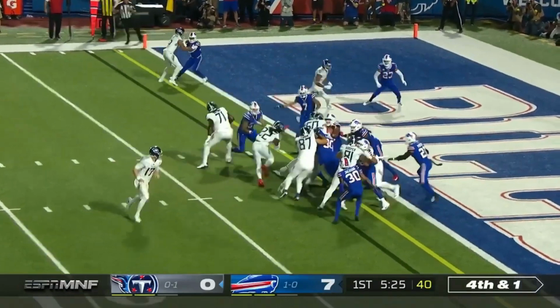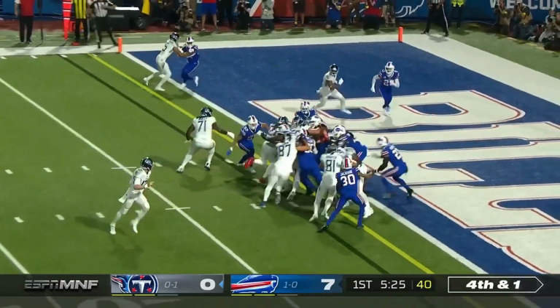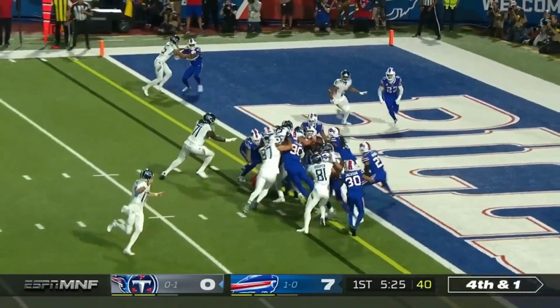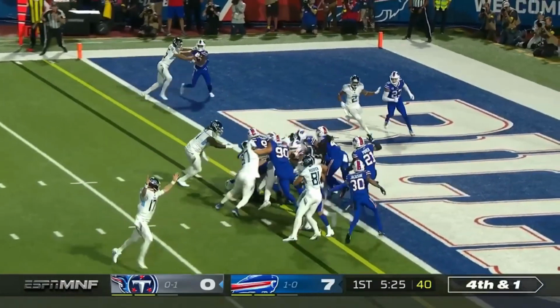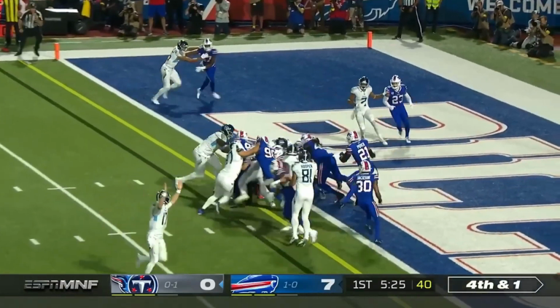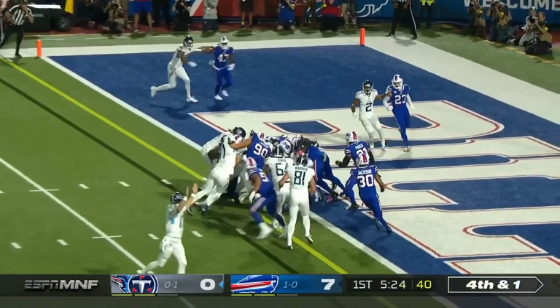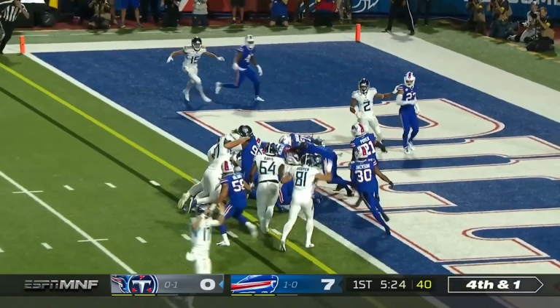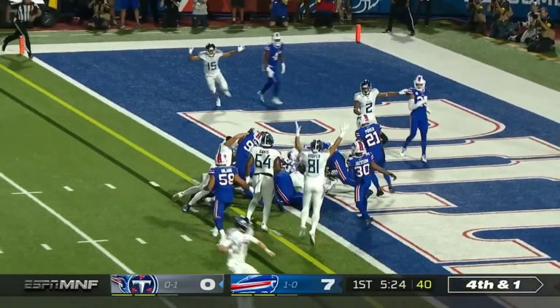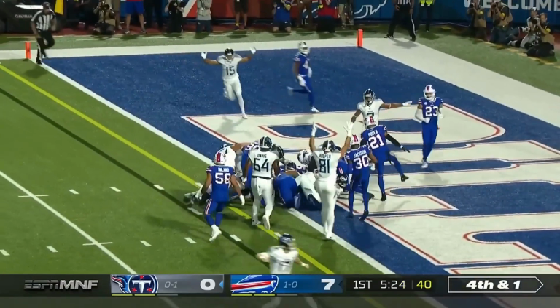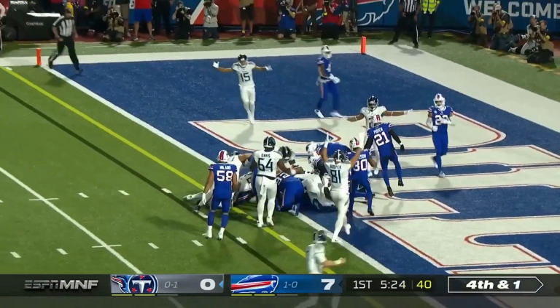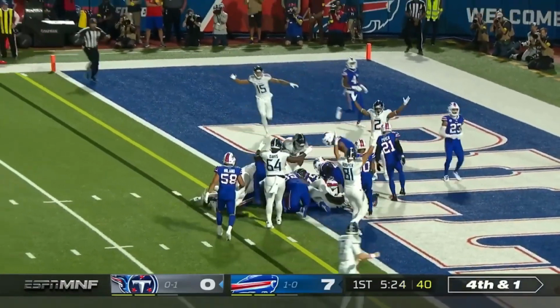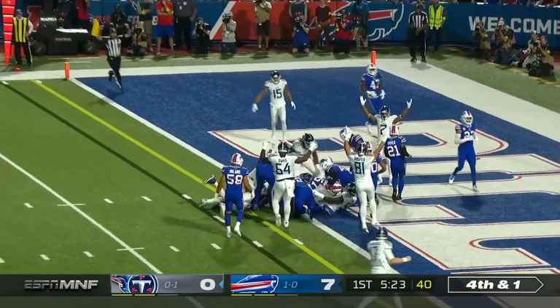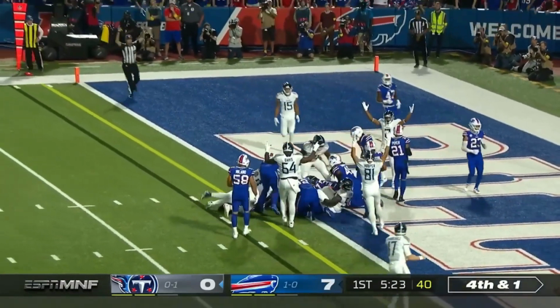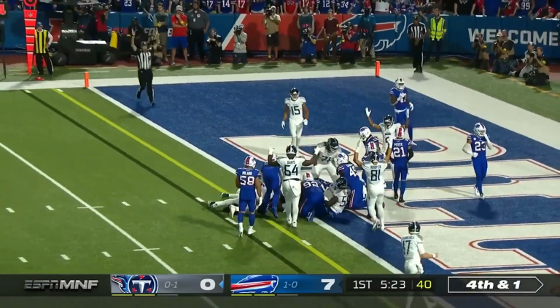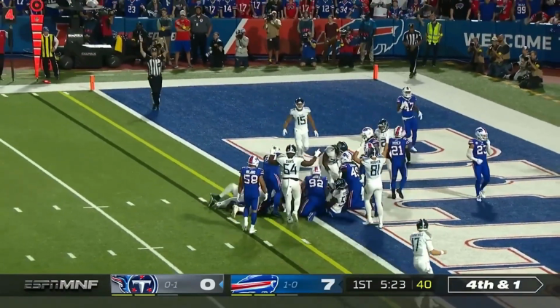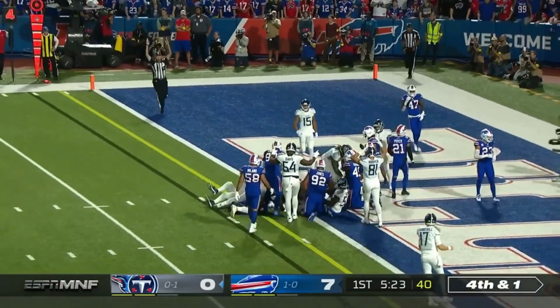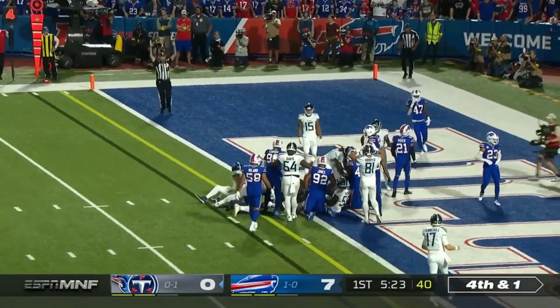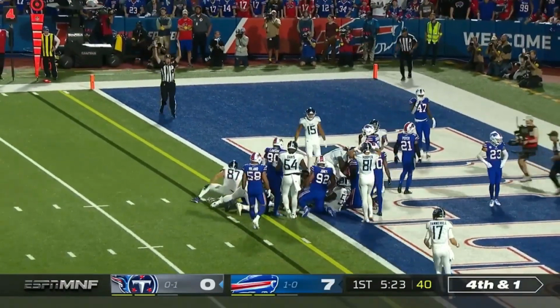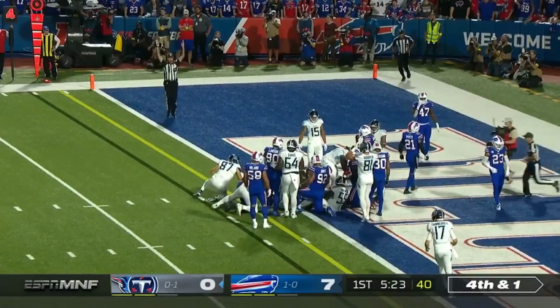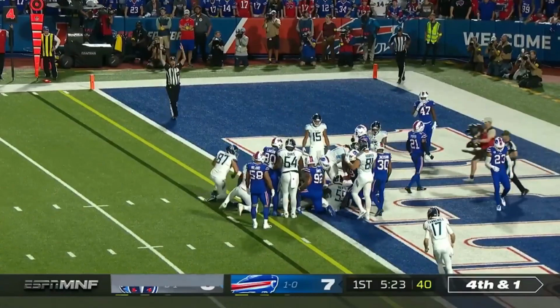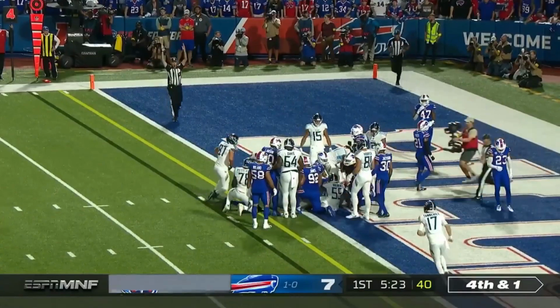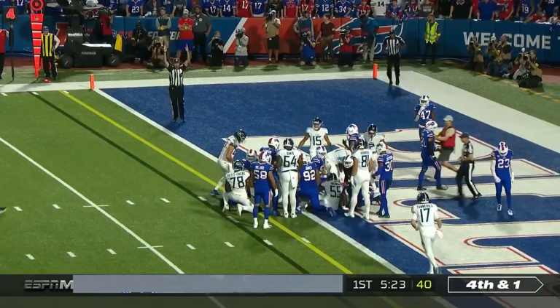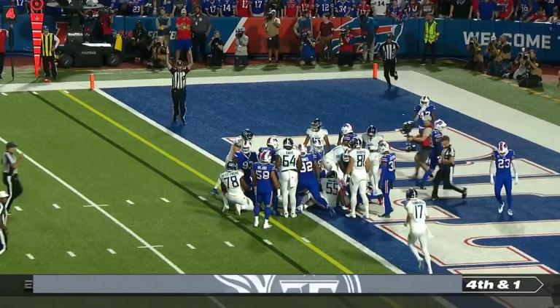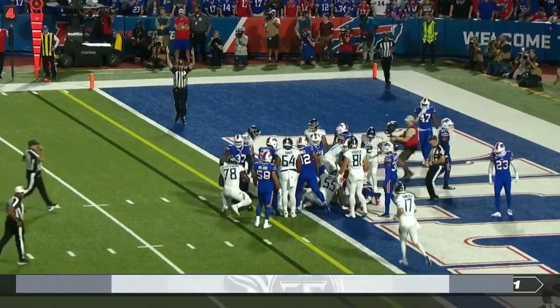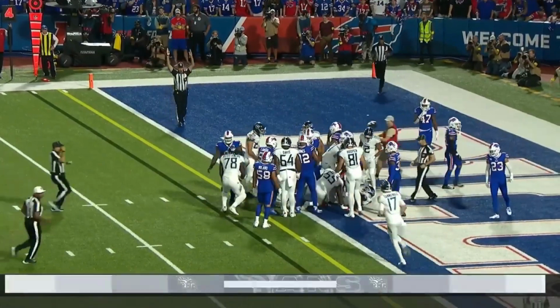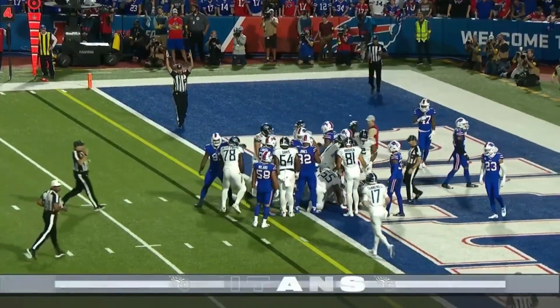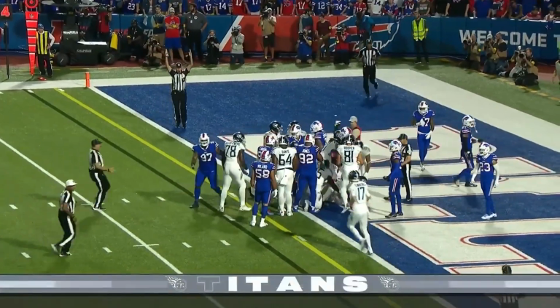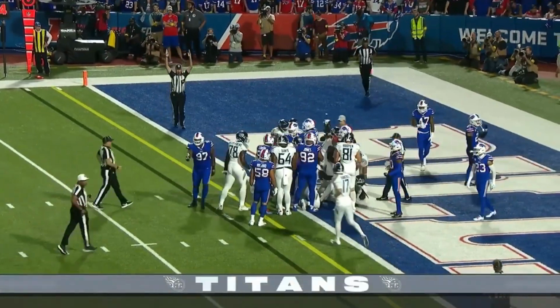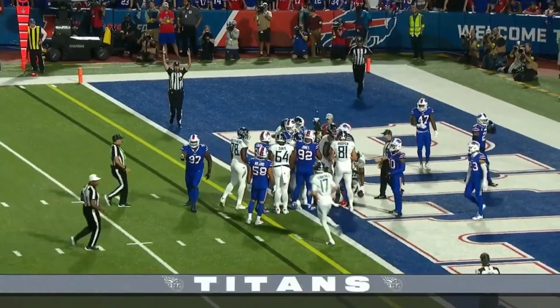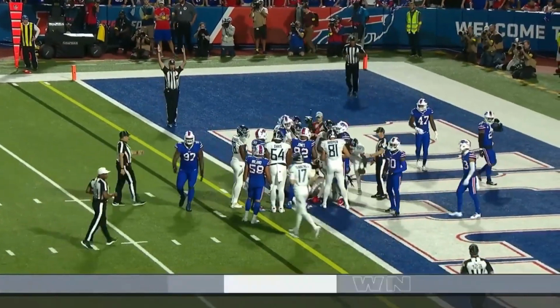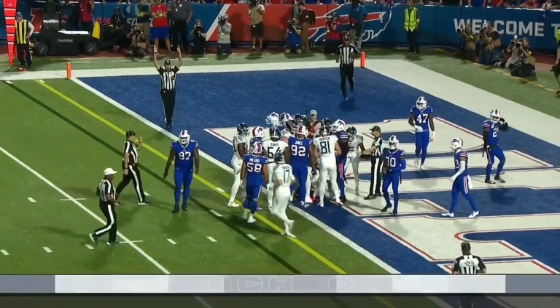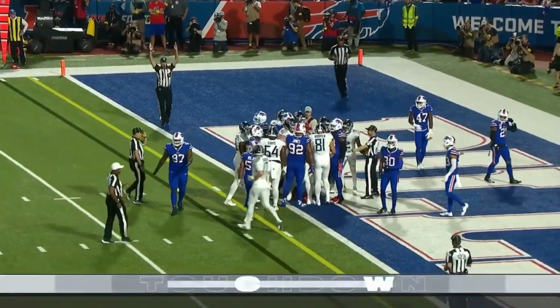In fact, it does — Derrick Henry crashes into the end zone for the touchdown for the Titans.